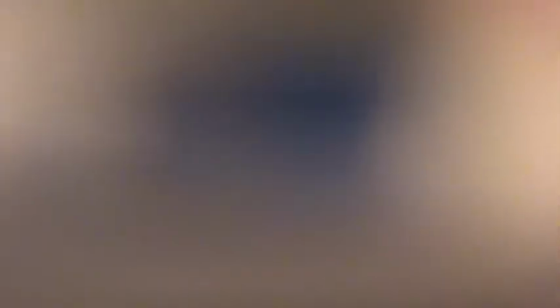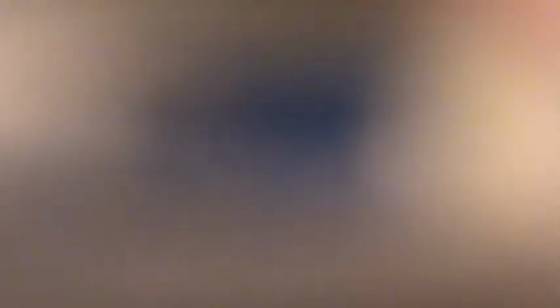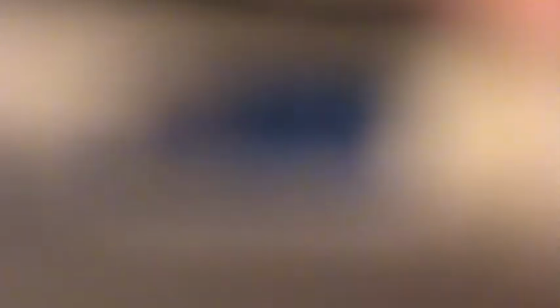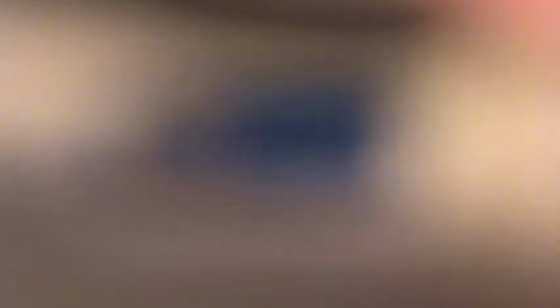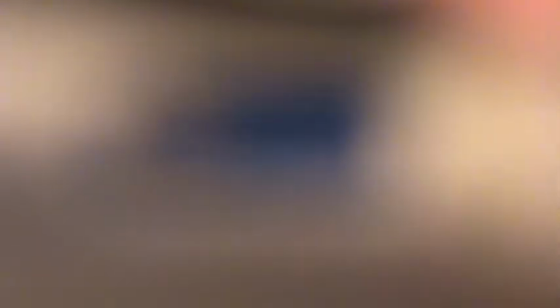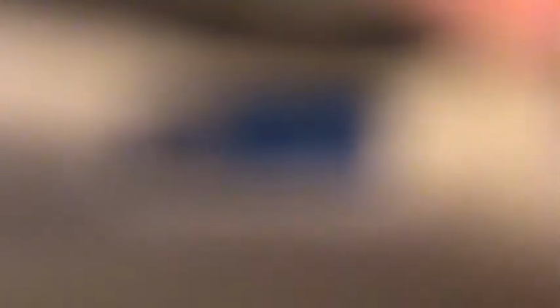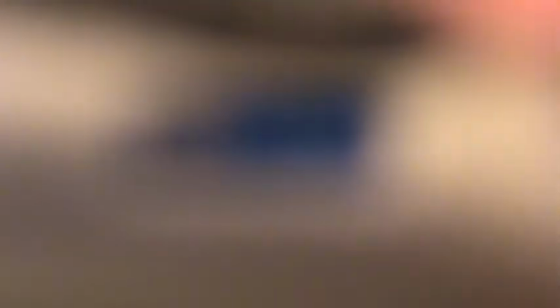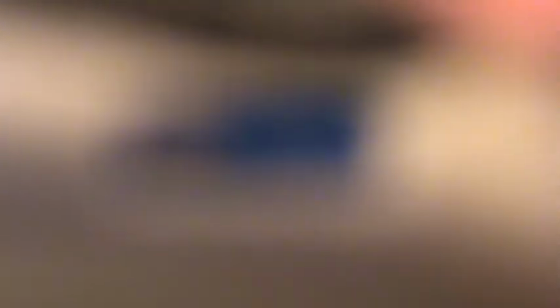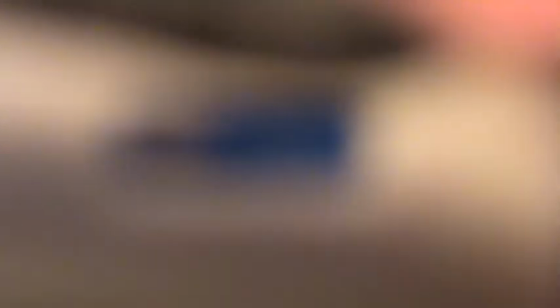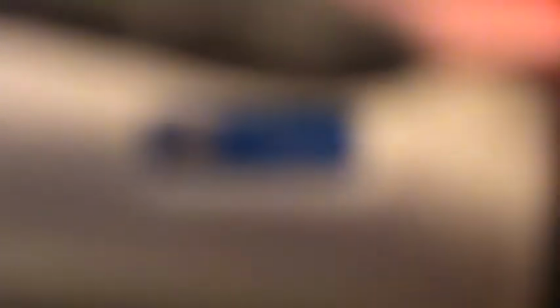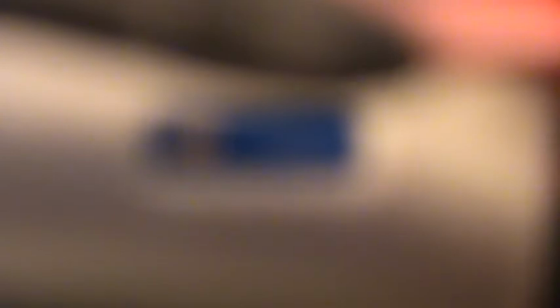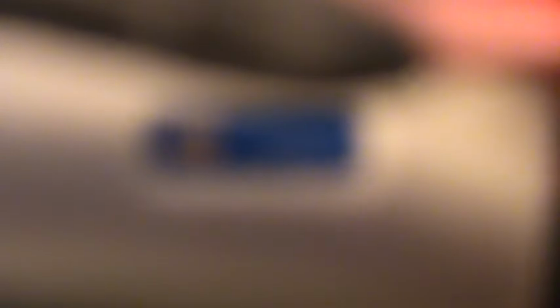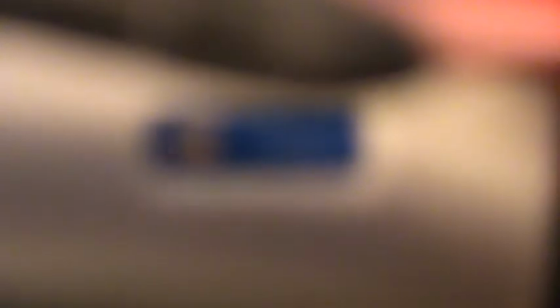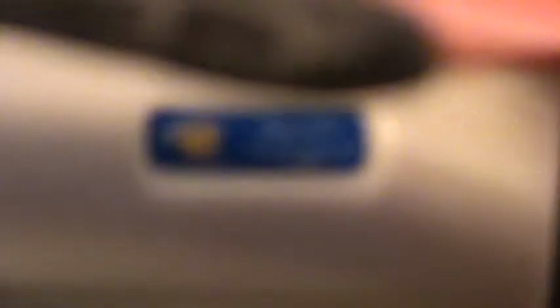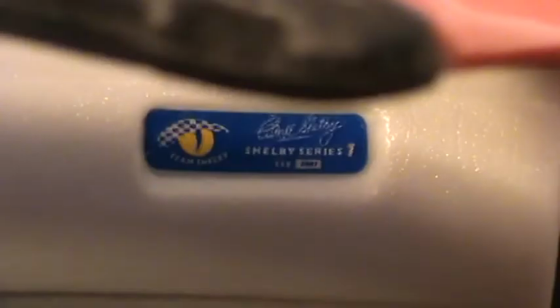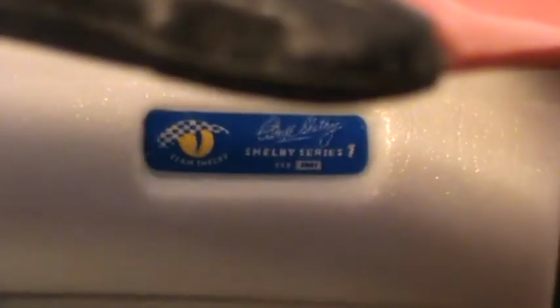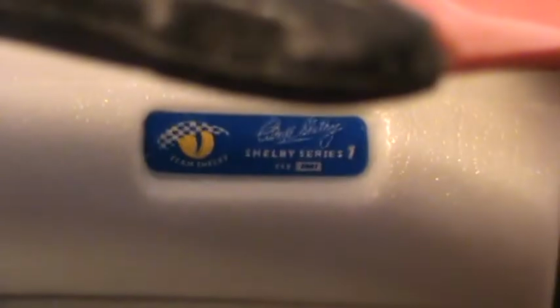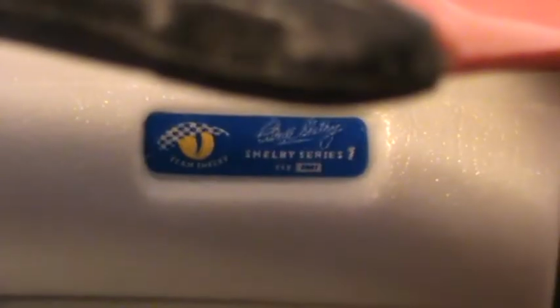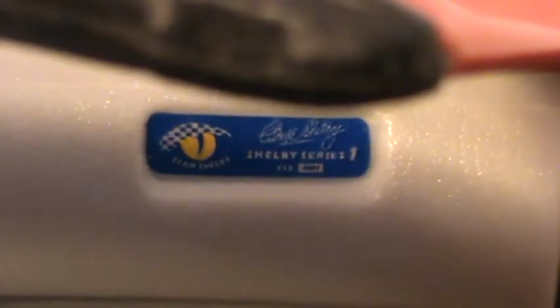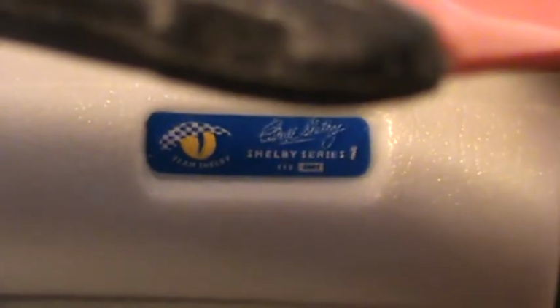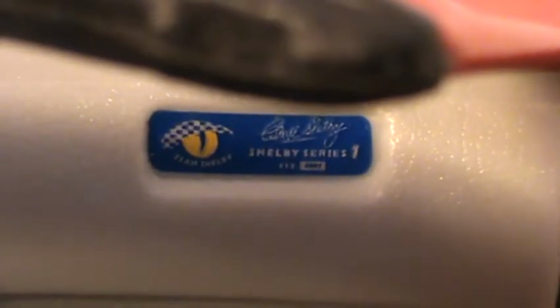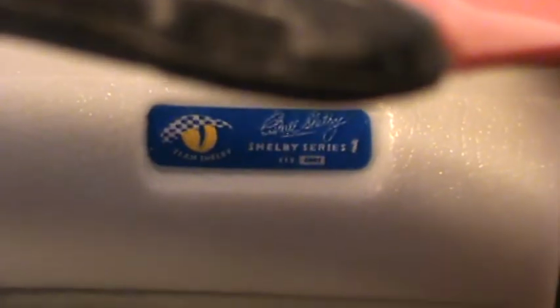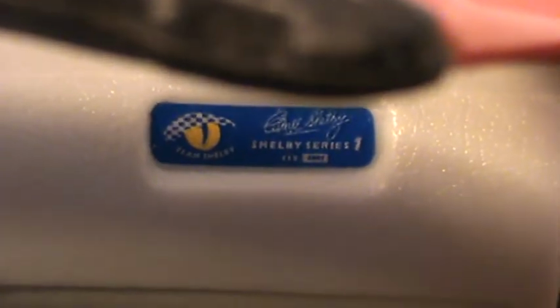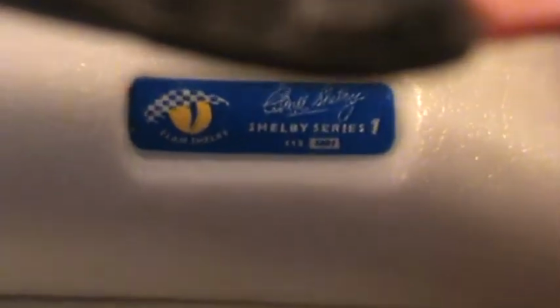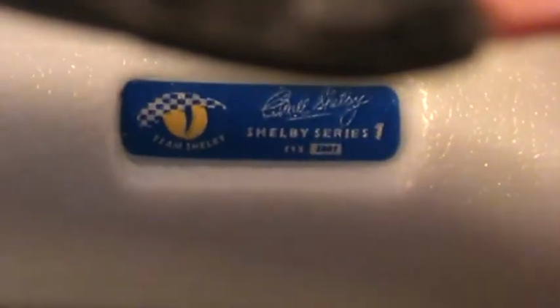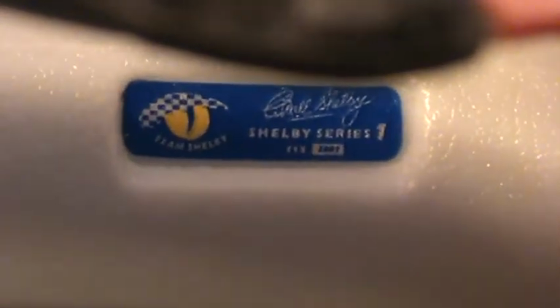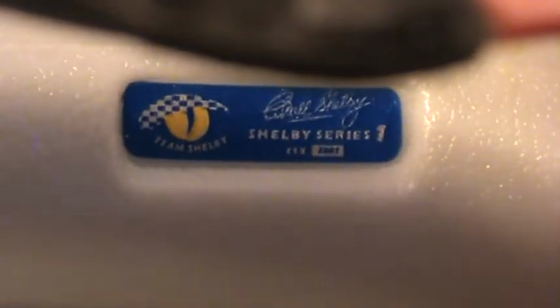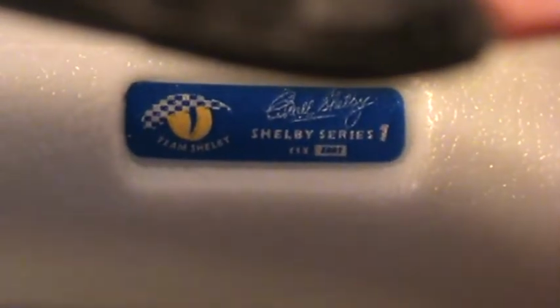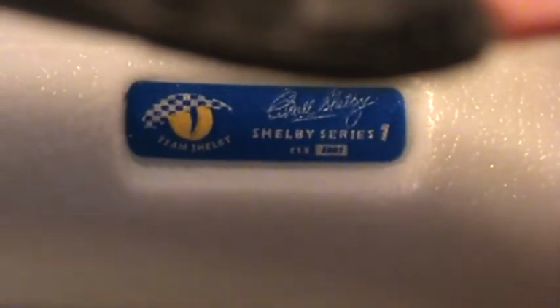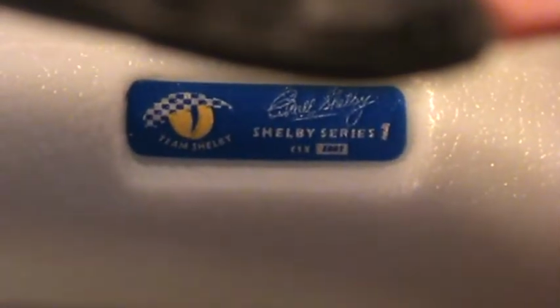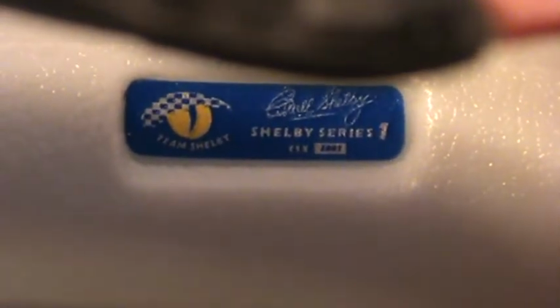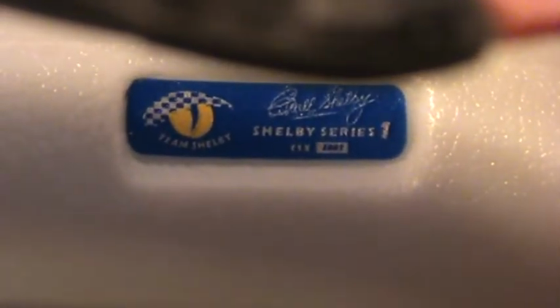You'd need a magnifying glass to find out what number this one is.